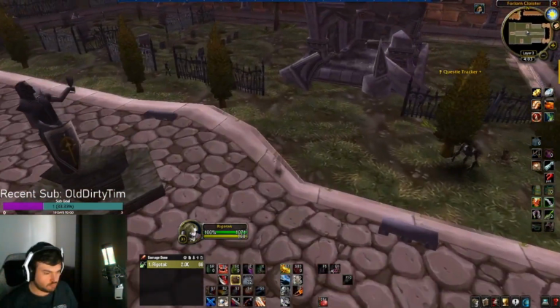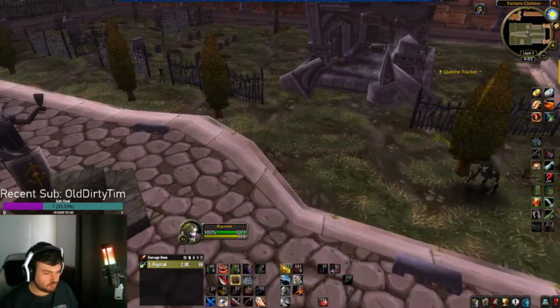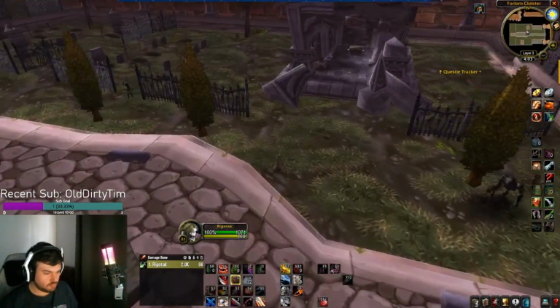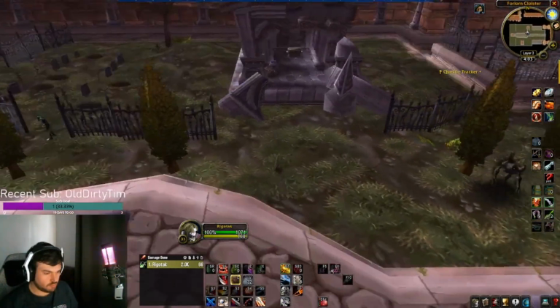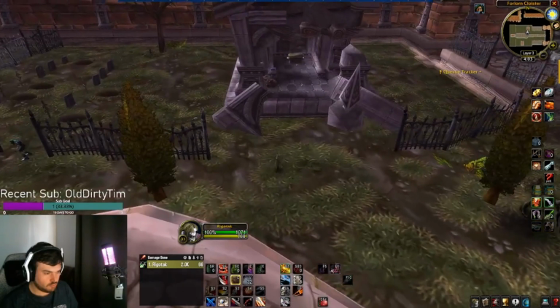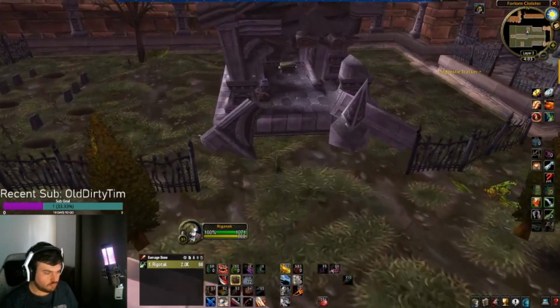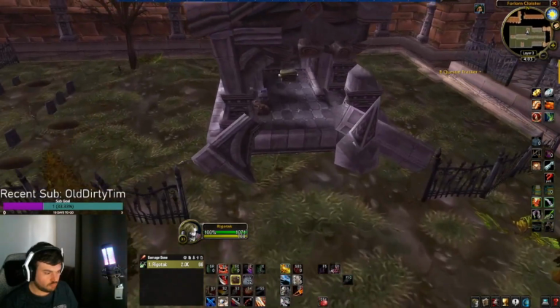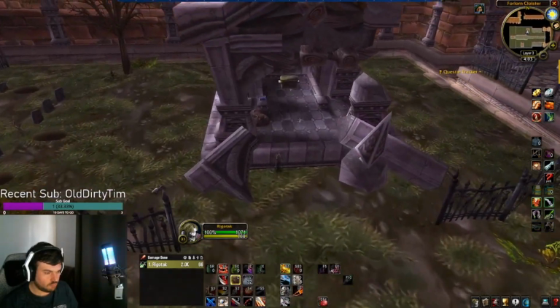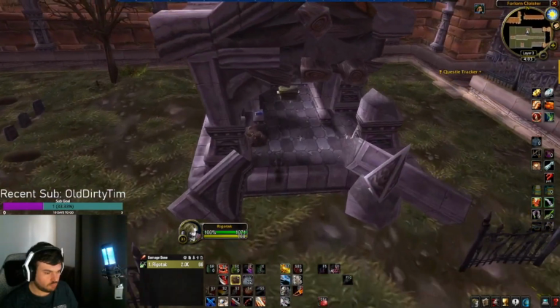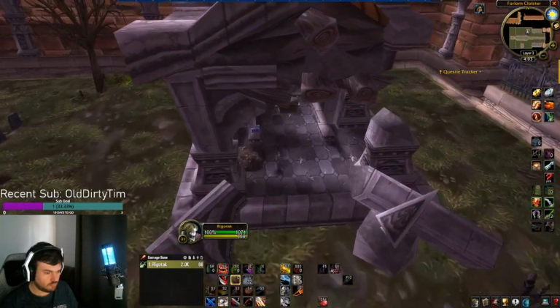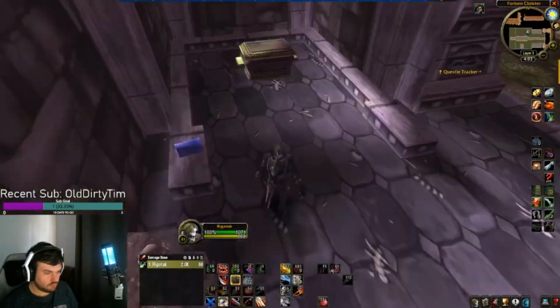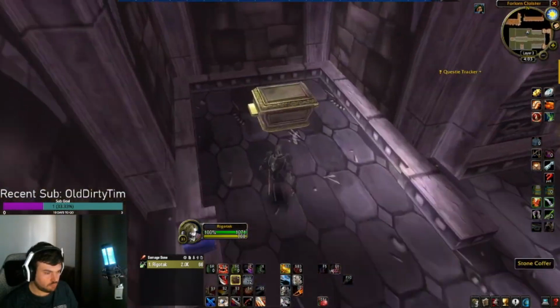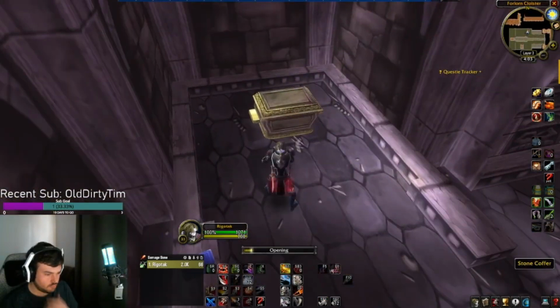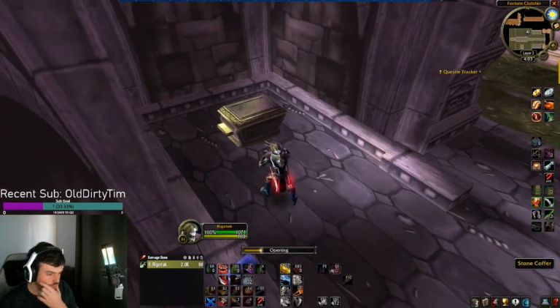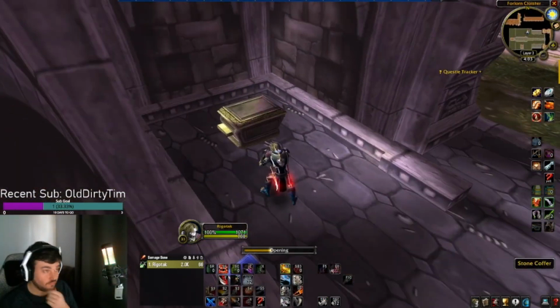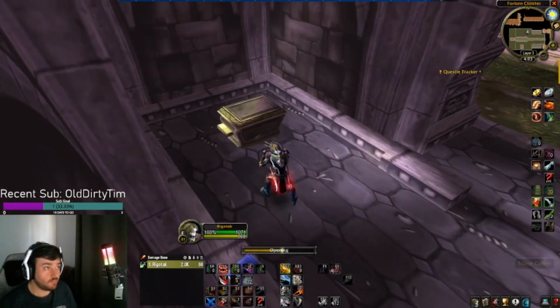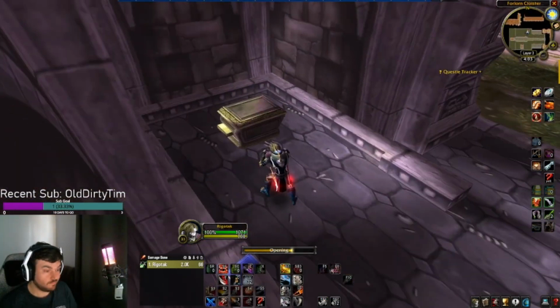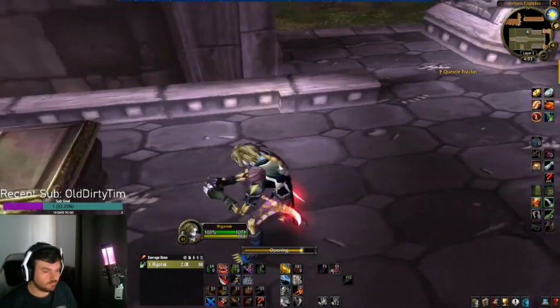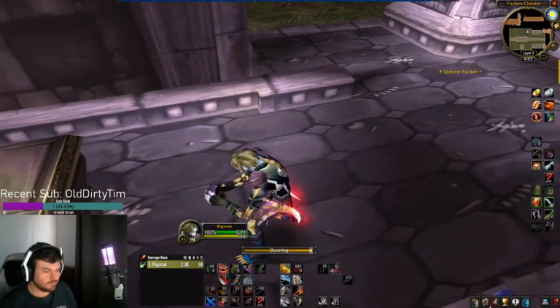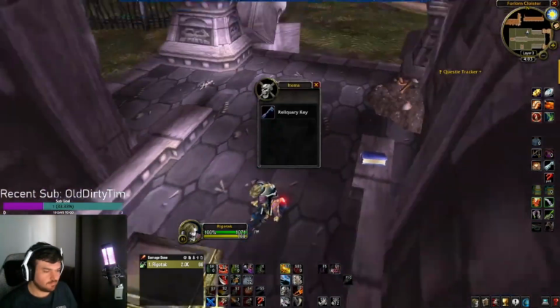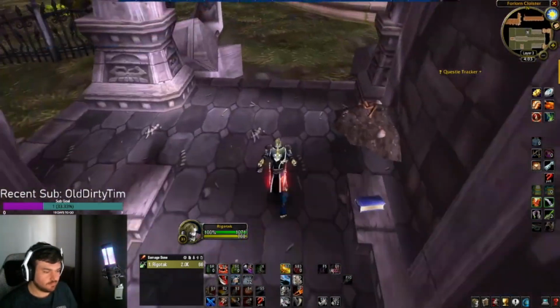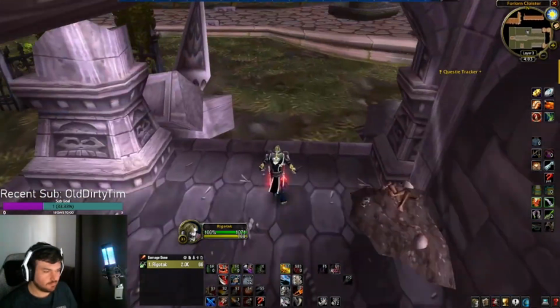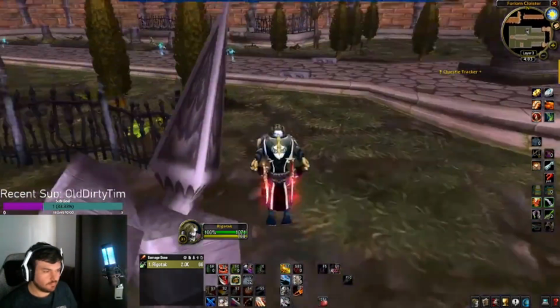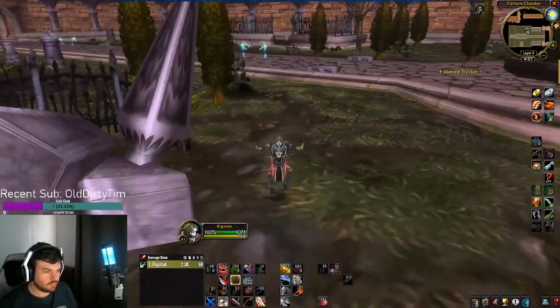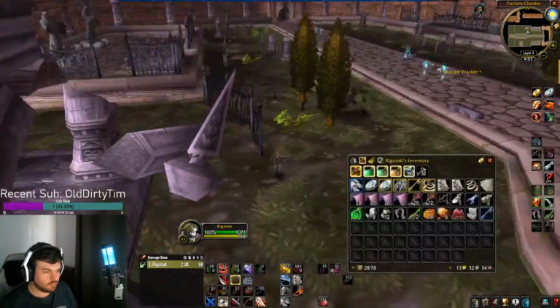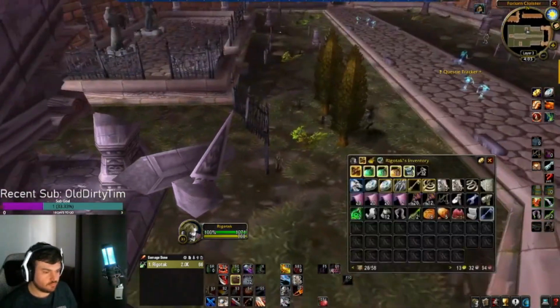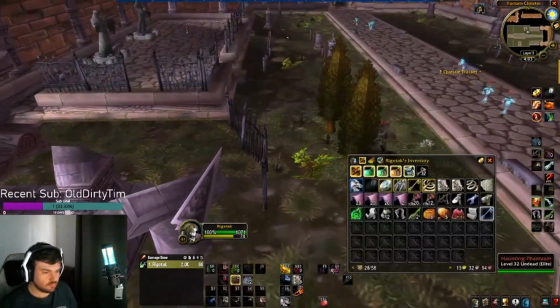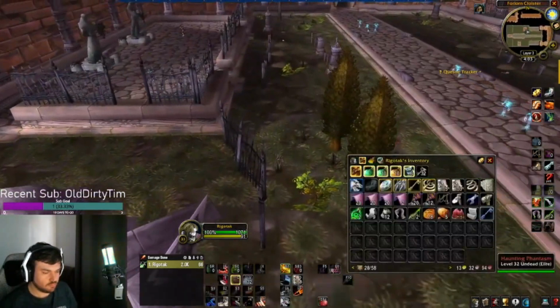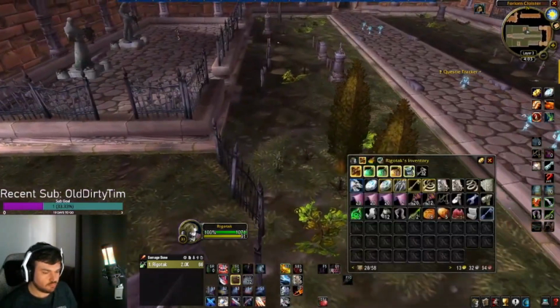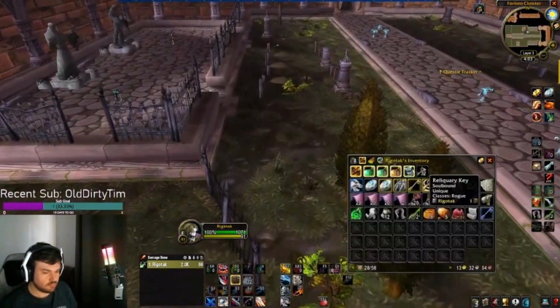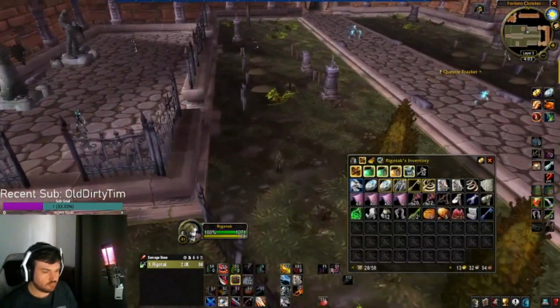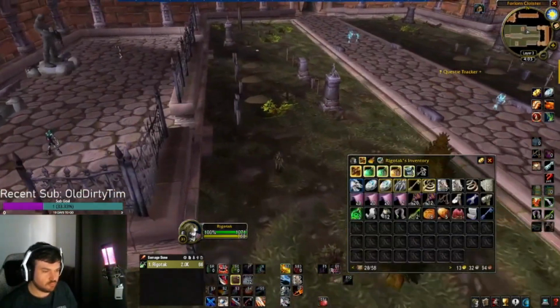You will know this works when an emote appears in the bottom left-hand corner. Once you sit on both benches, a chest will appear inside the Mausoleum. Loot it for the final key.